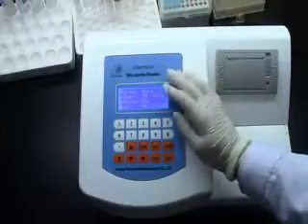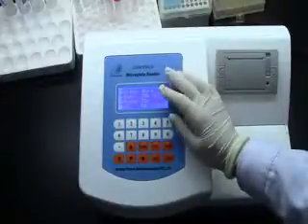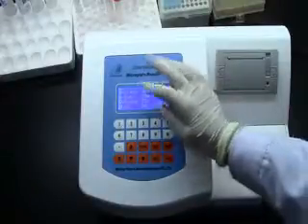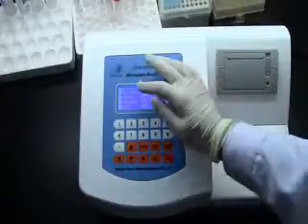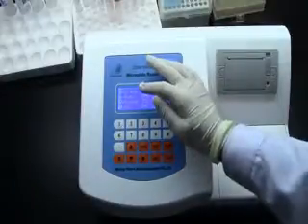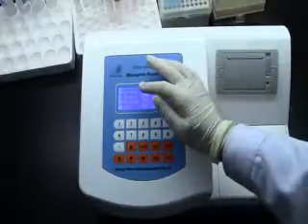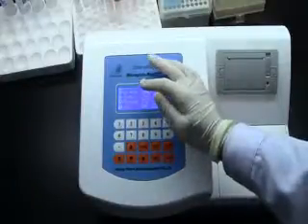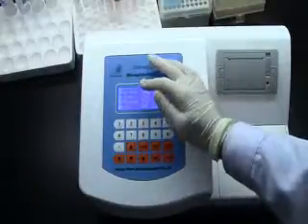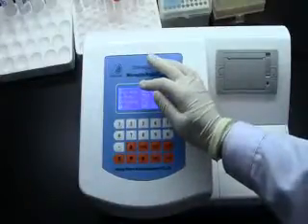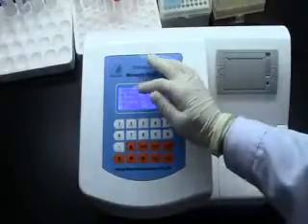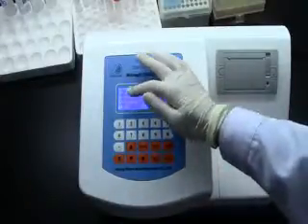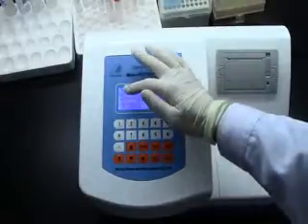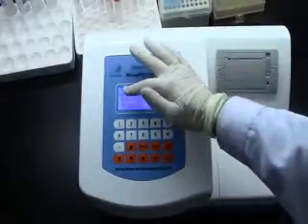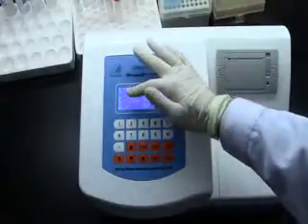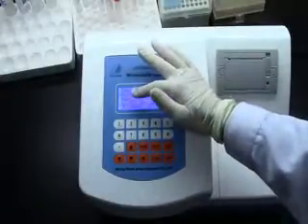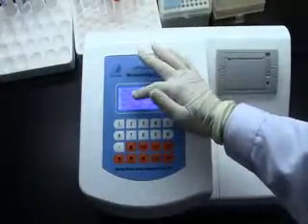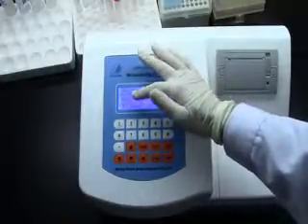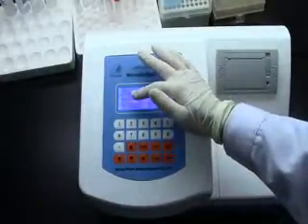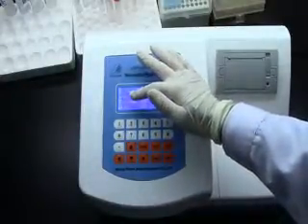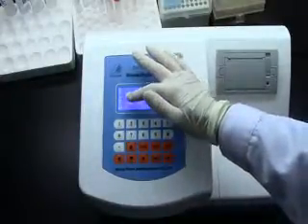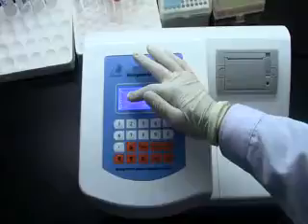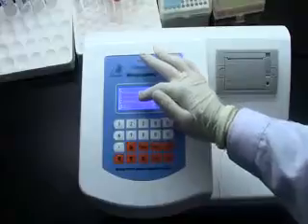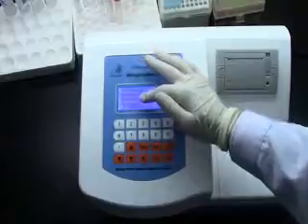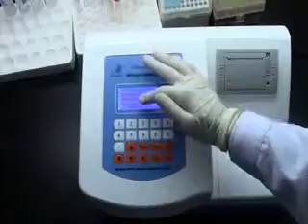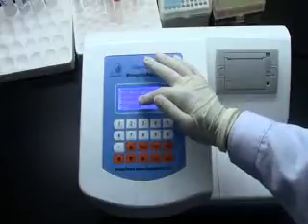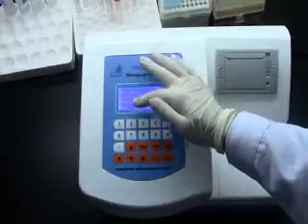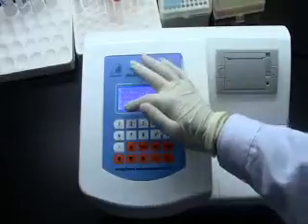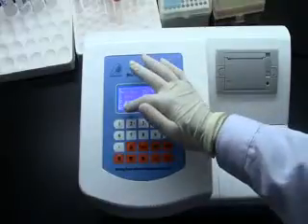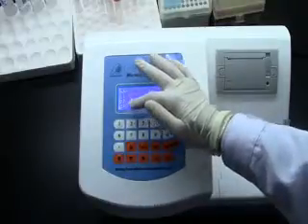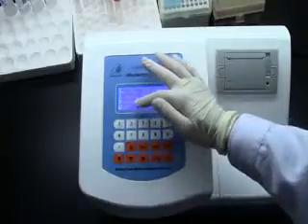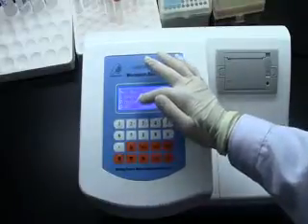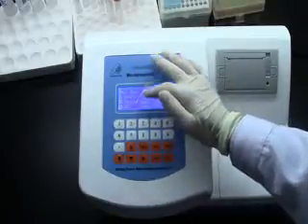It has three functions. One: detect. Two: program. Three: set.